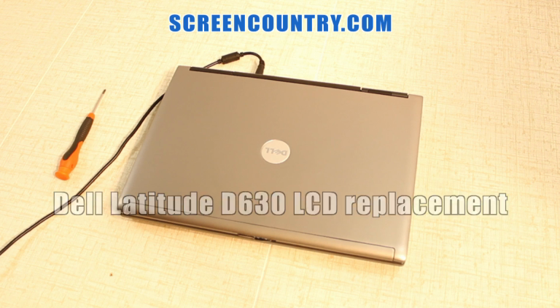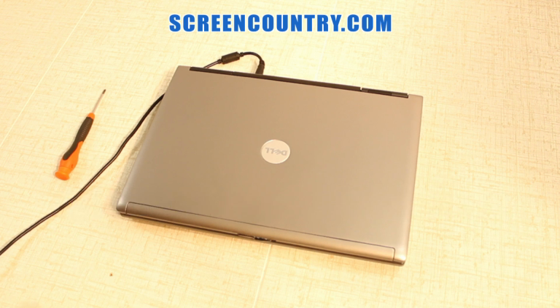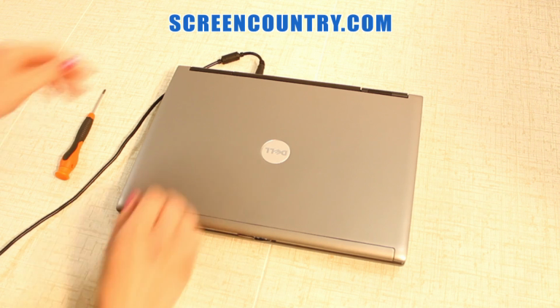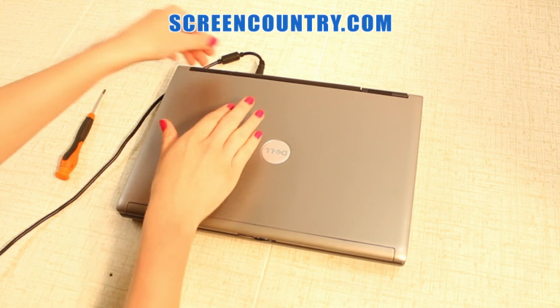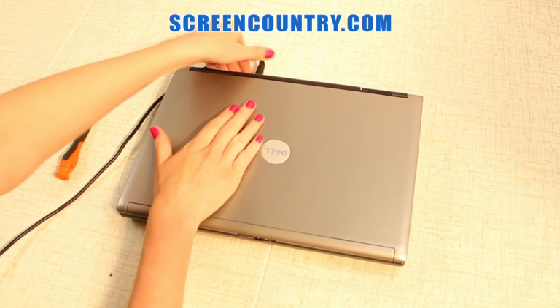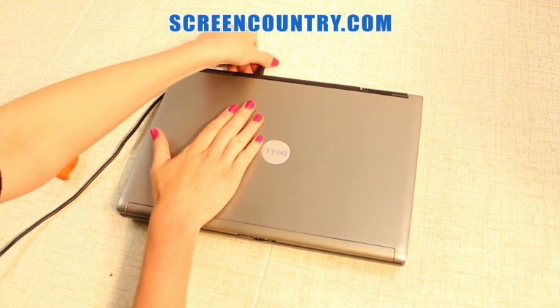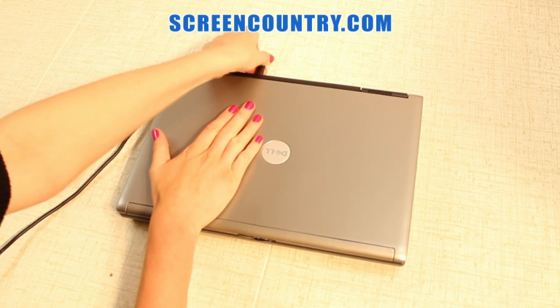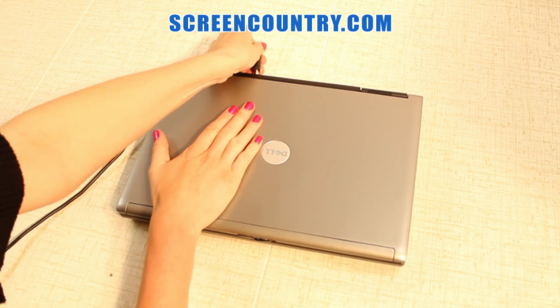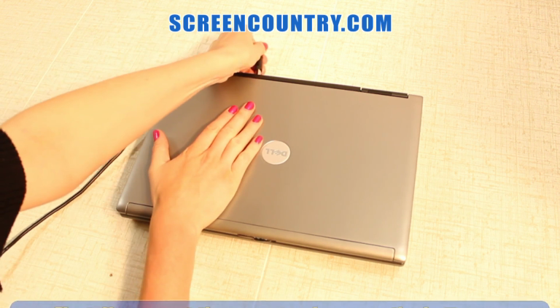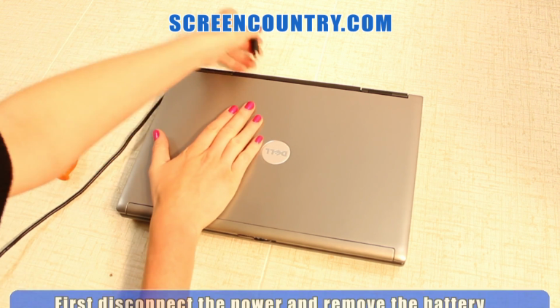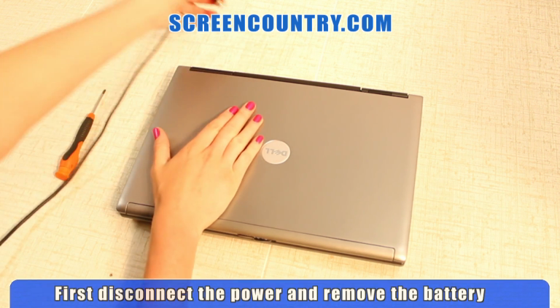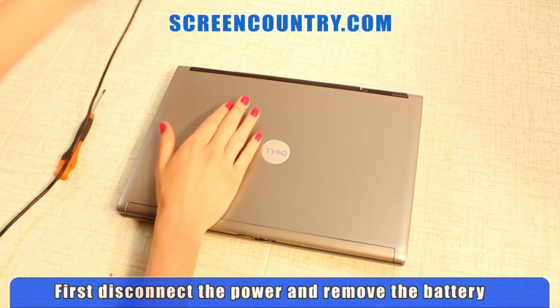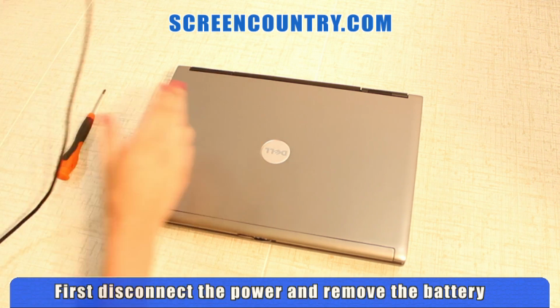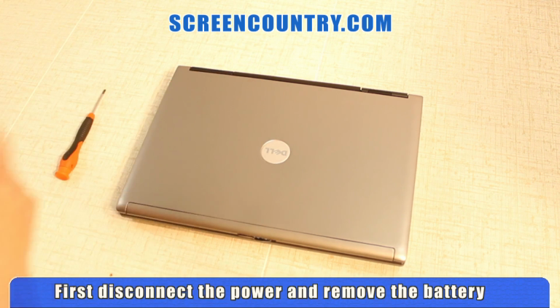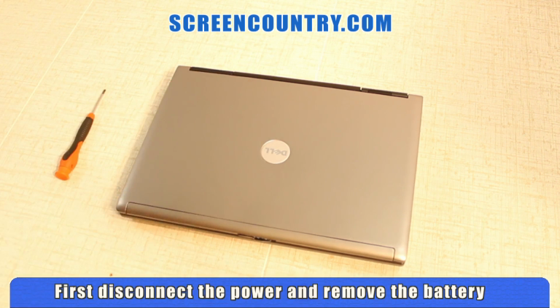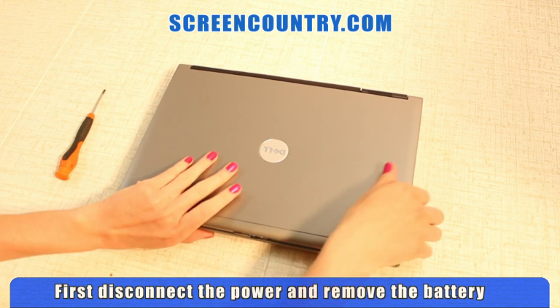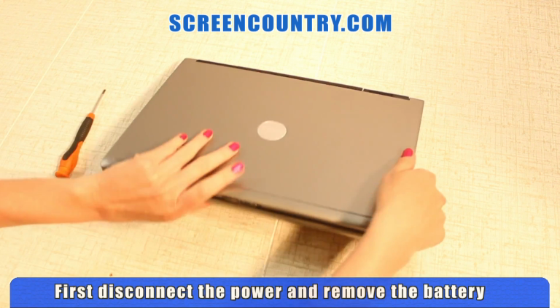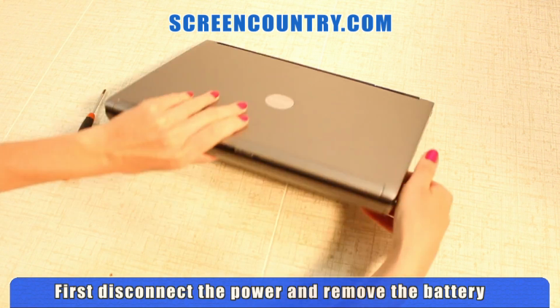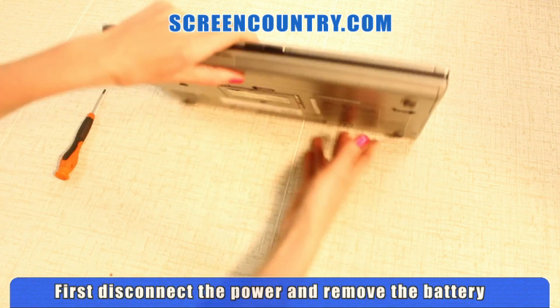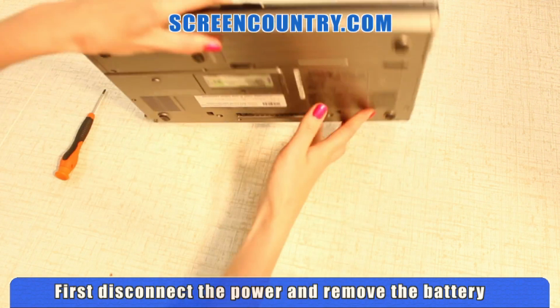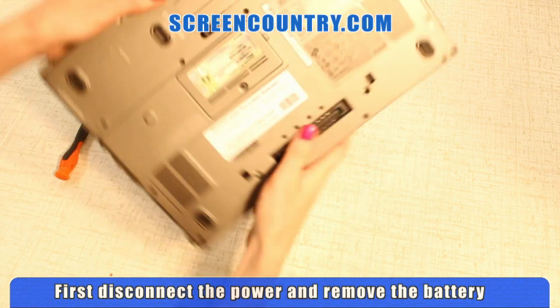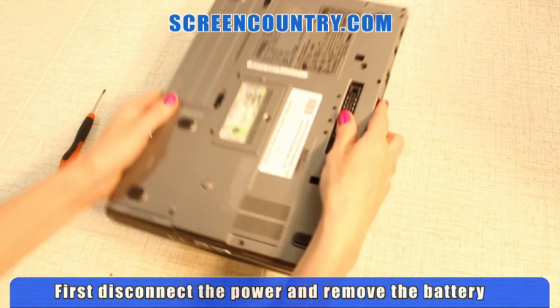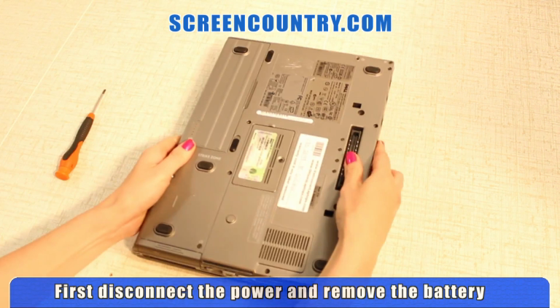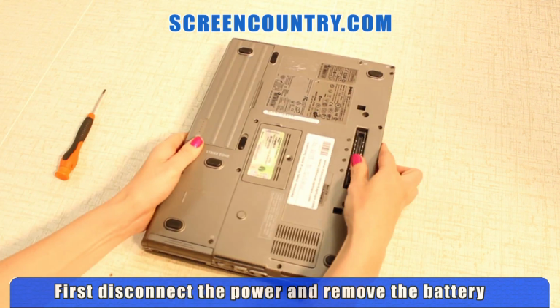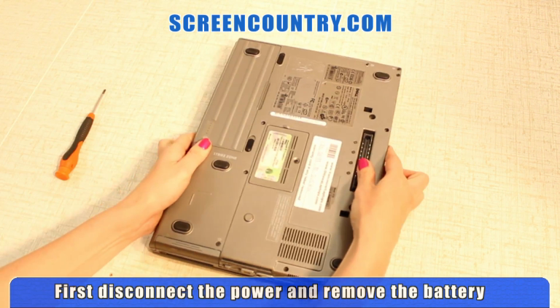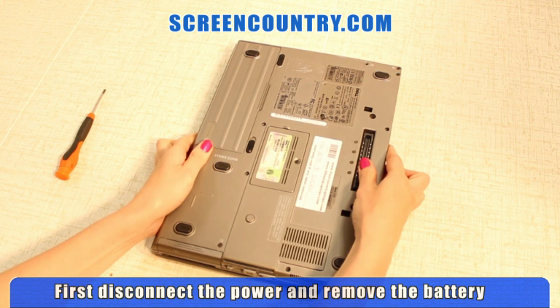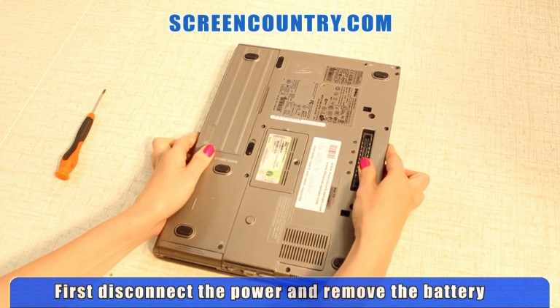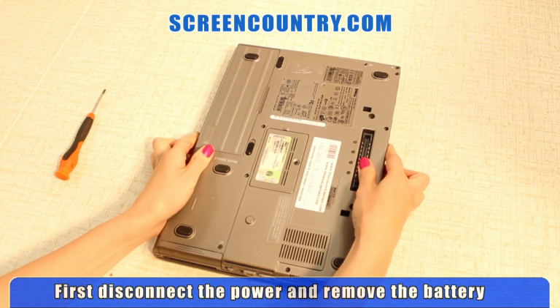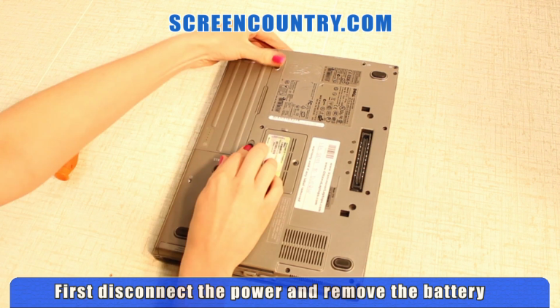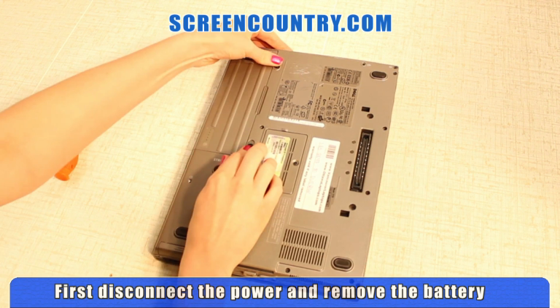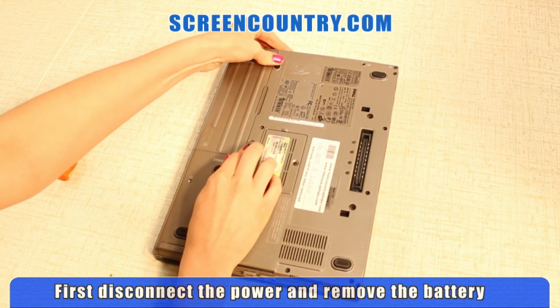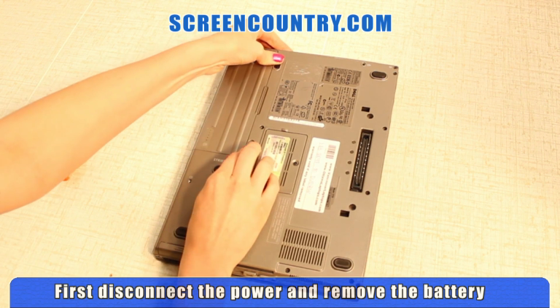First, disconnect power and remove the battery when changing an LCD panel.